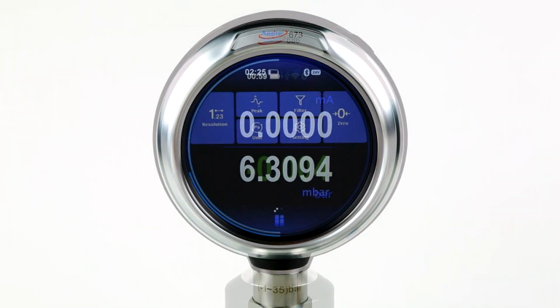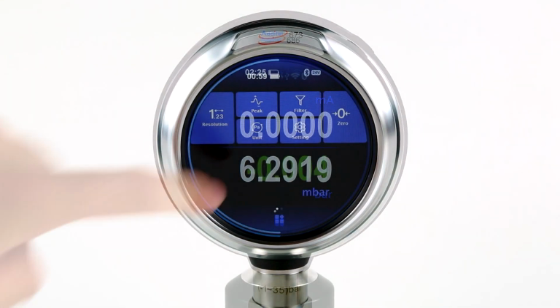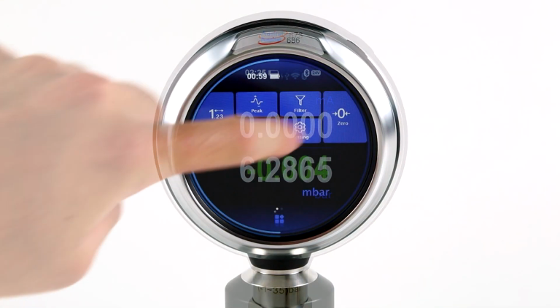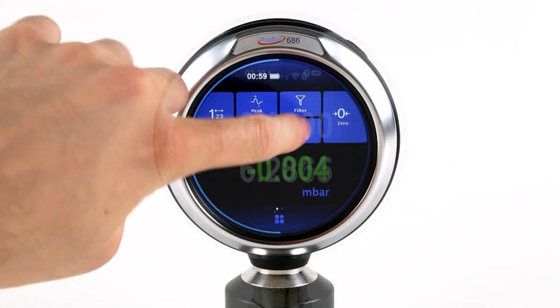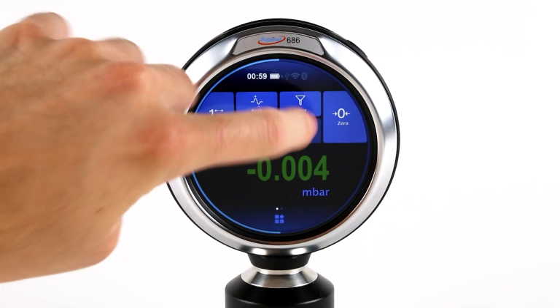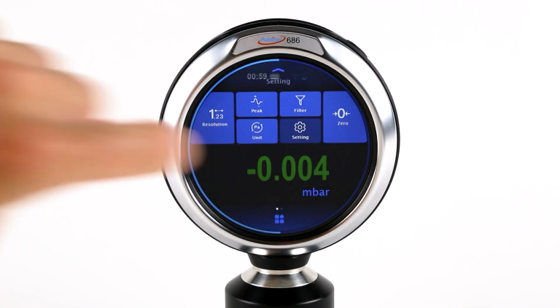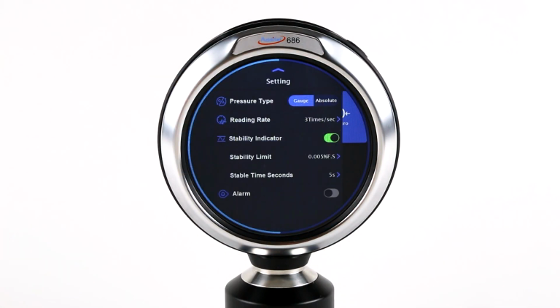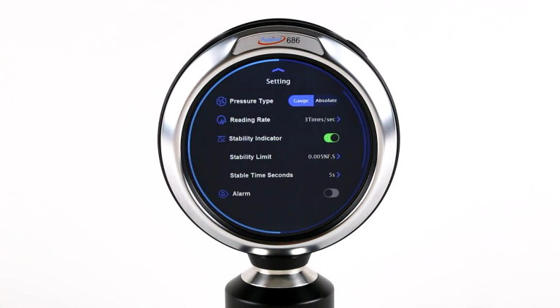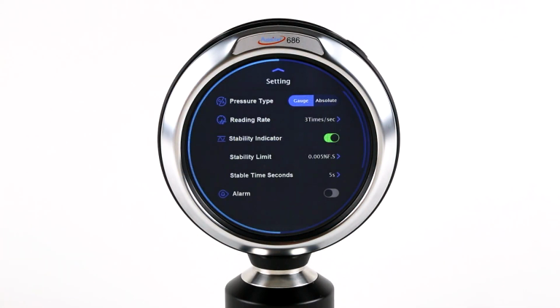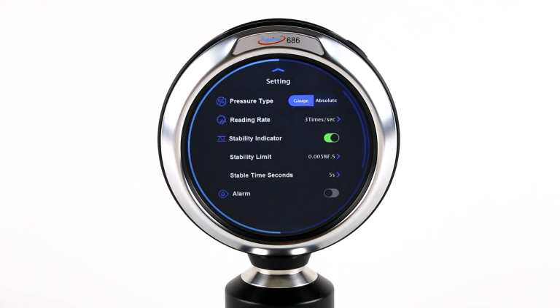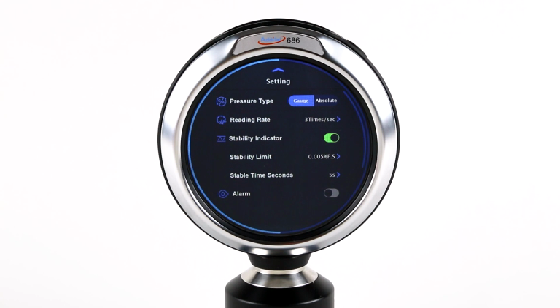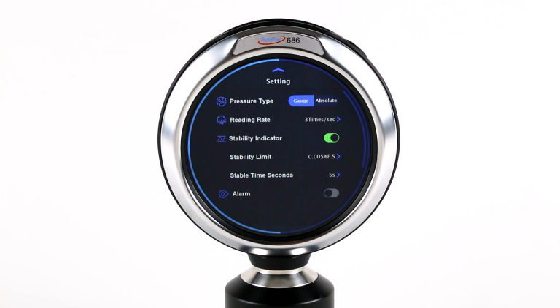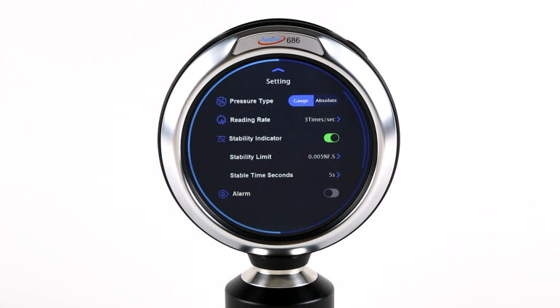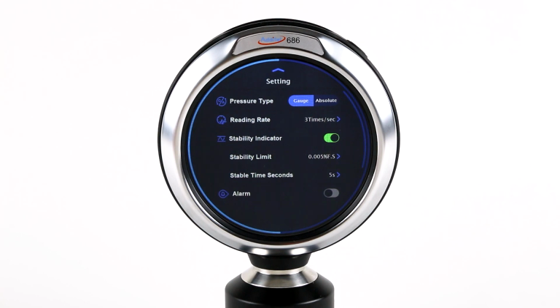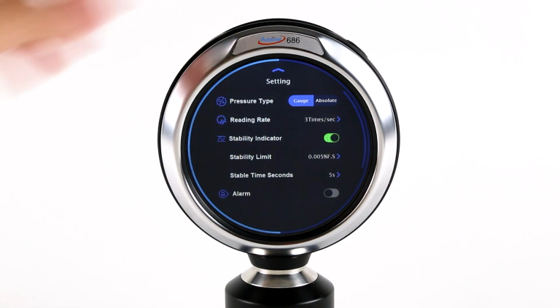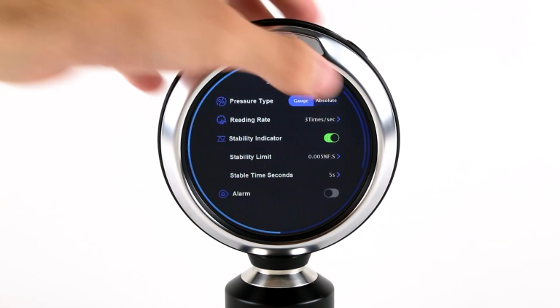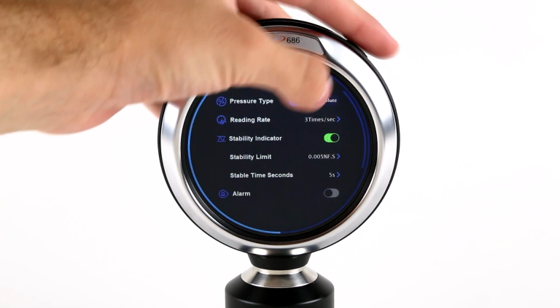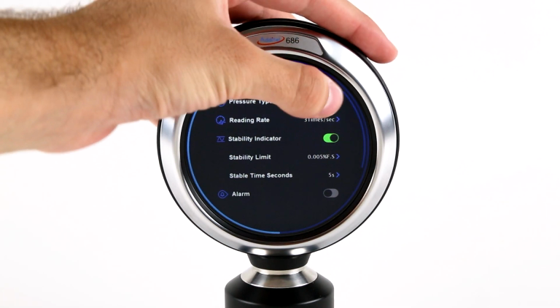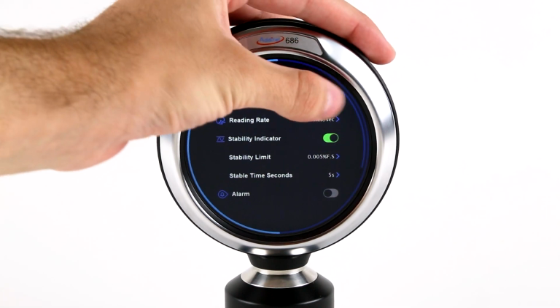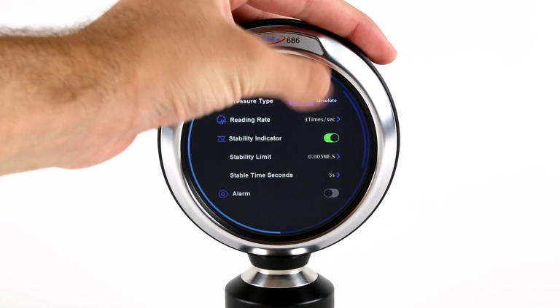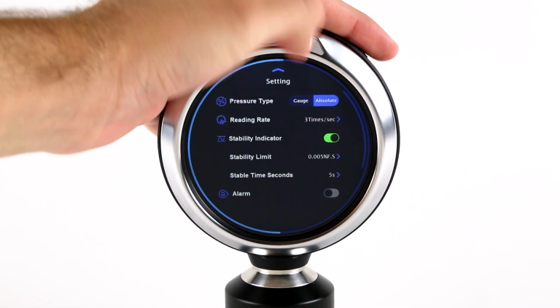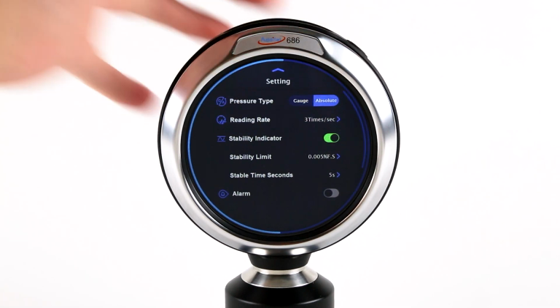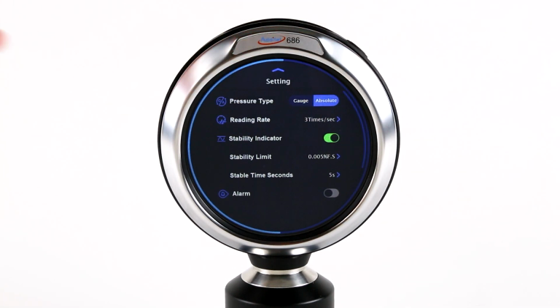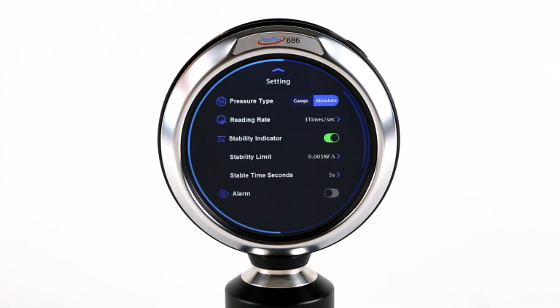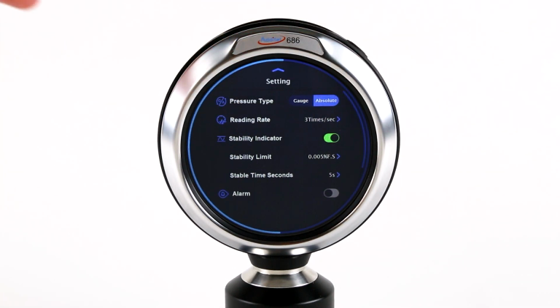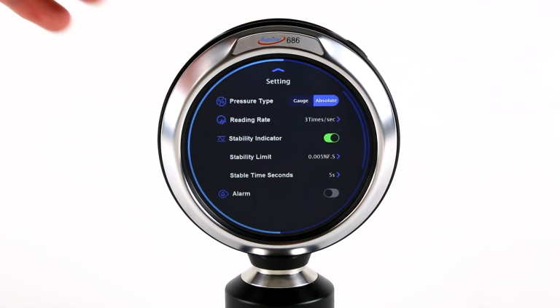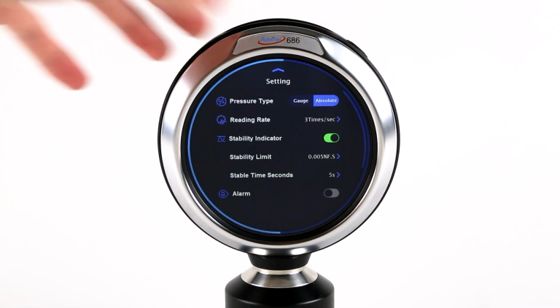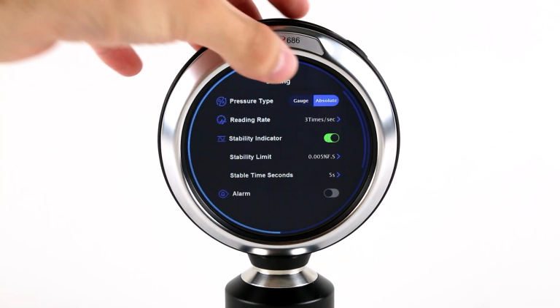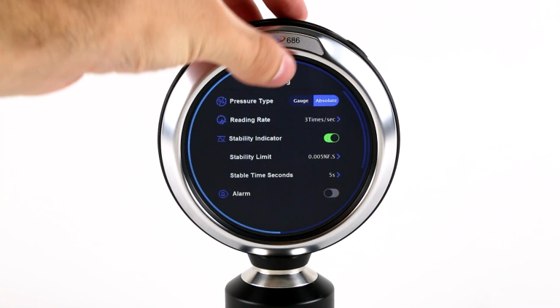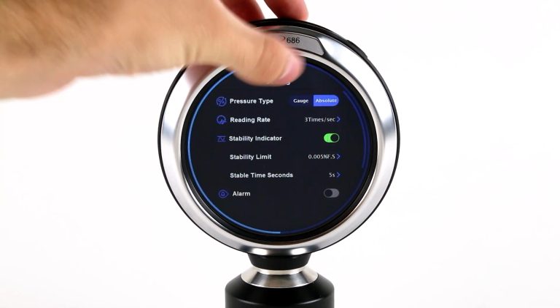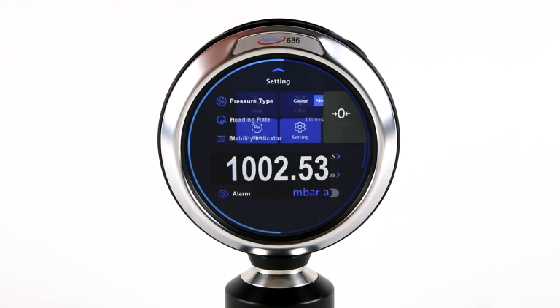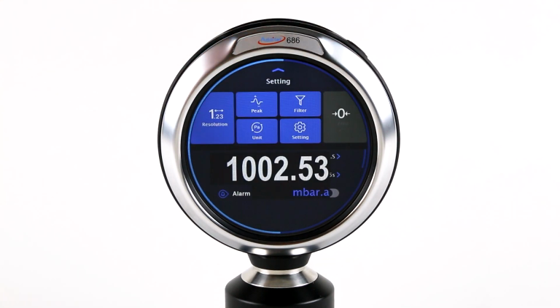All the models in this family come with a built-in barometer sensor, which allows for both gauge and absolute pressure measurements.